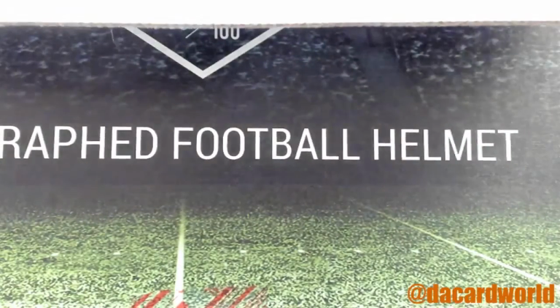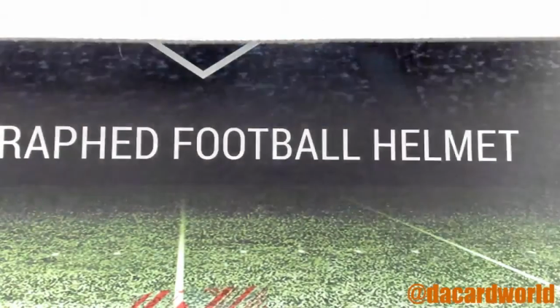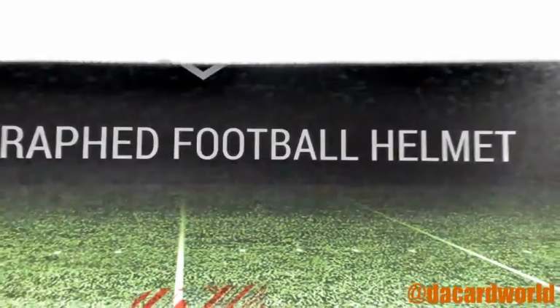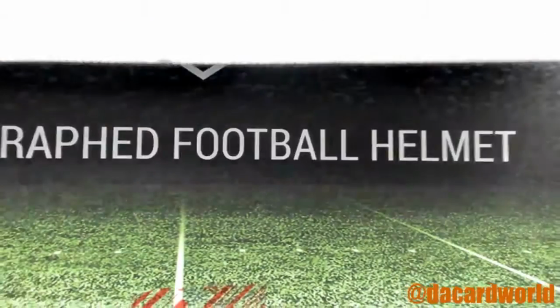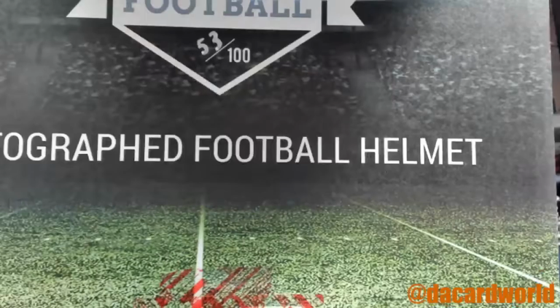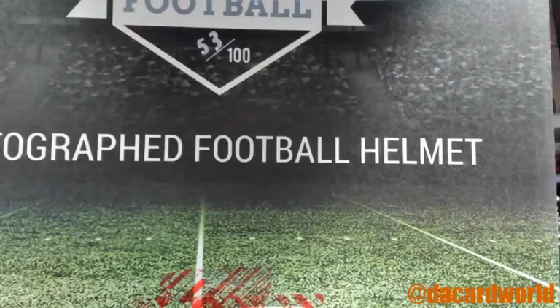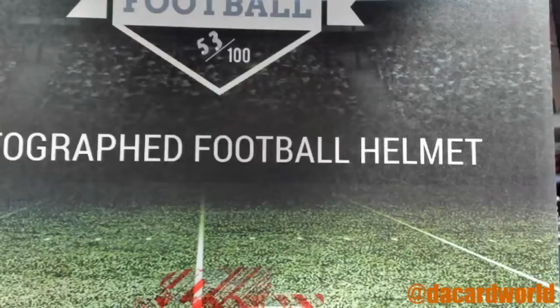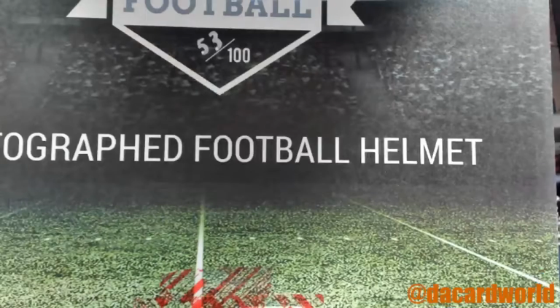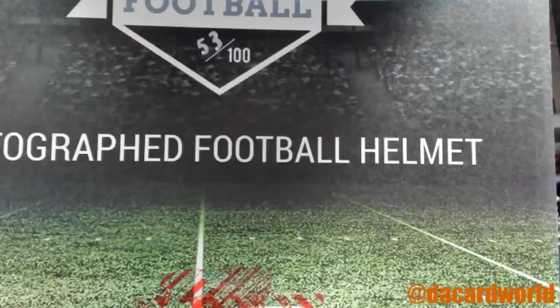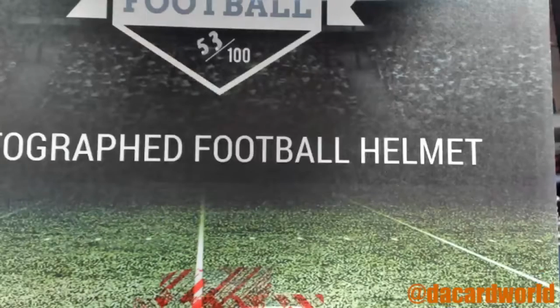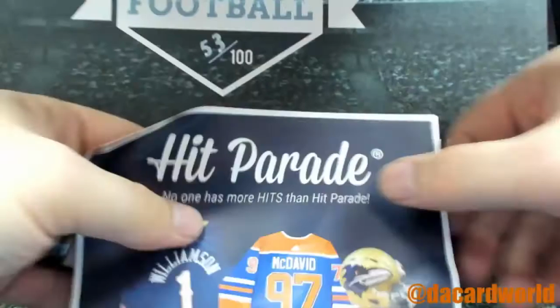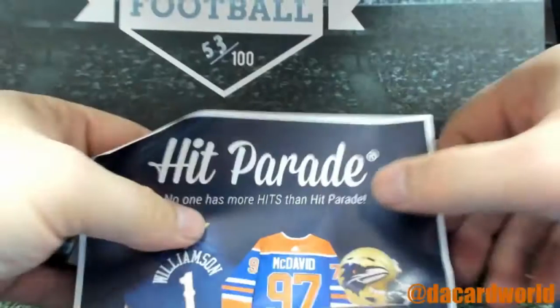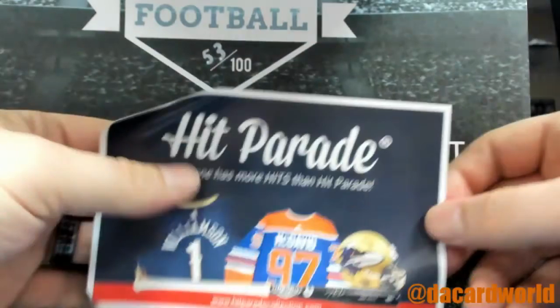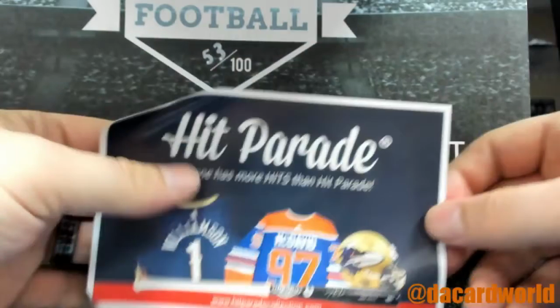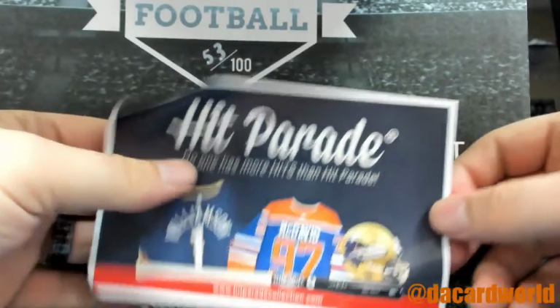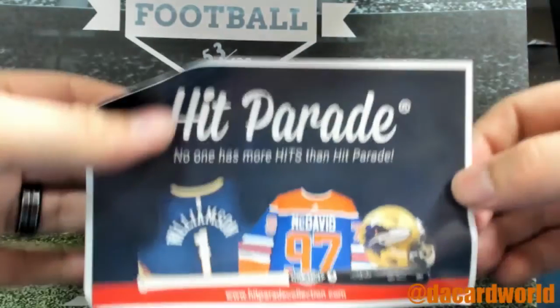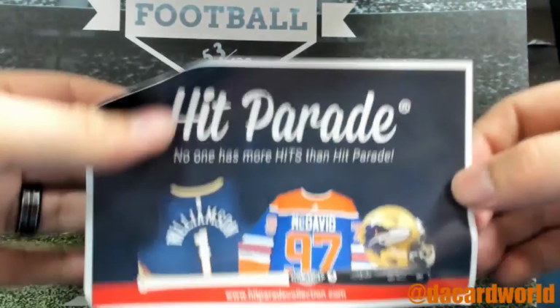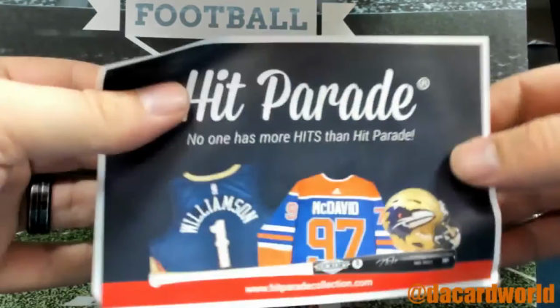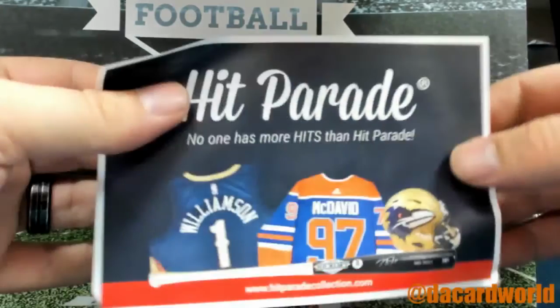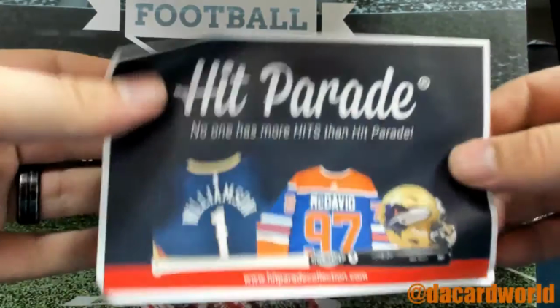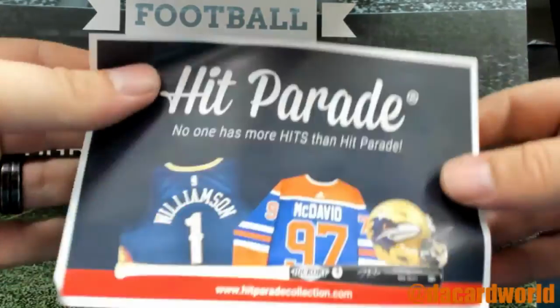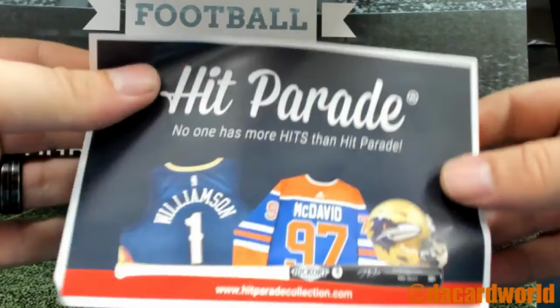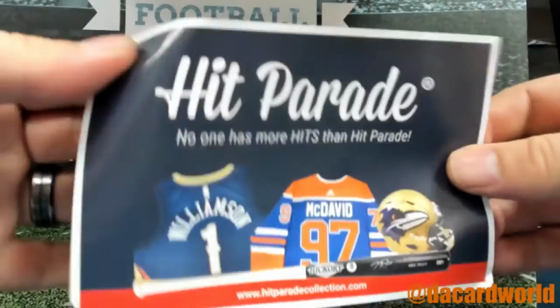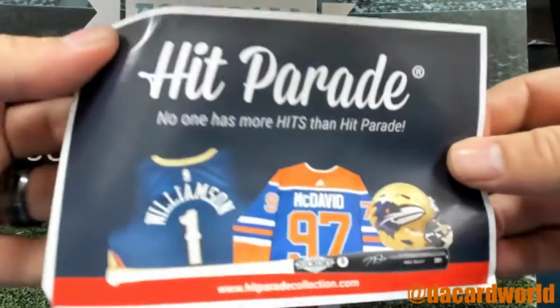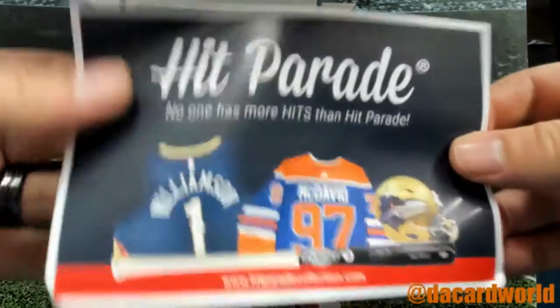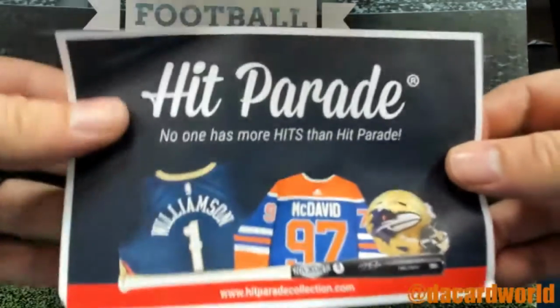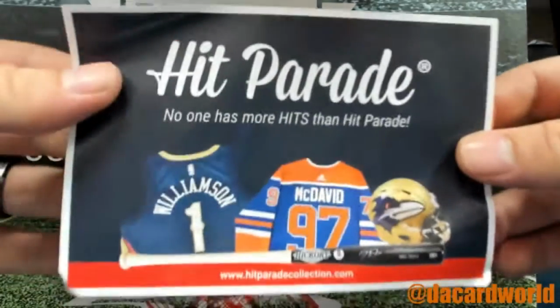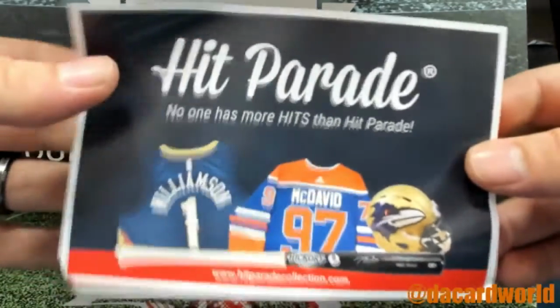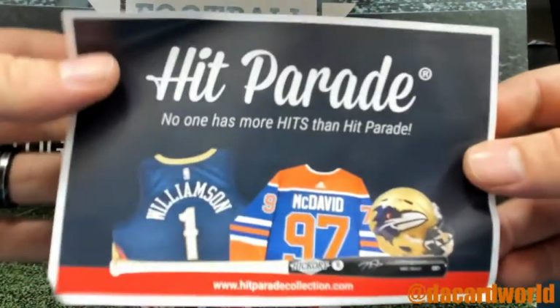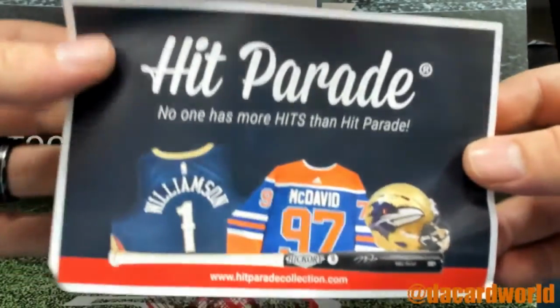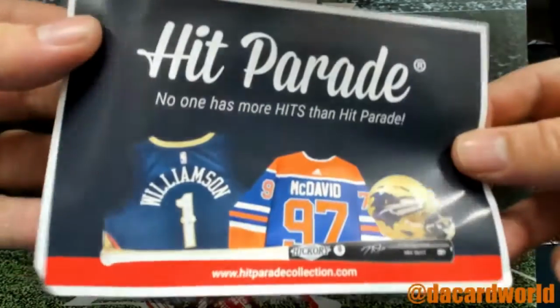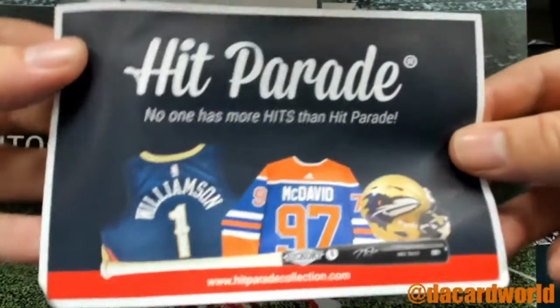I hate to break this to you, Derek, but I pulled the DK Metcalf the other day.